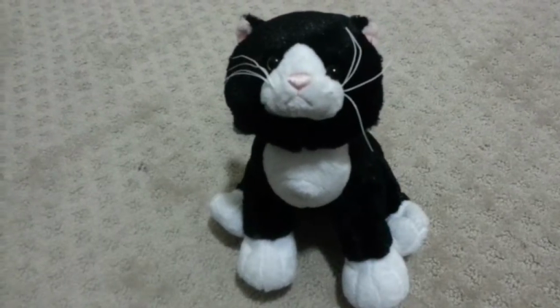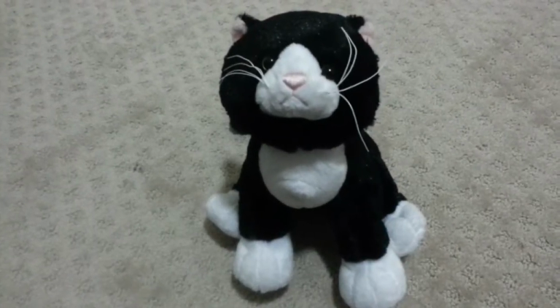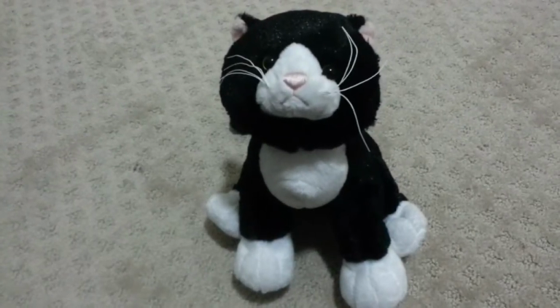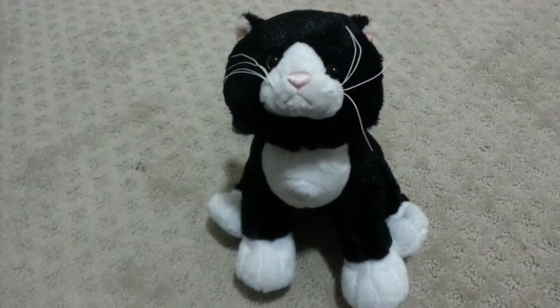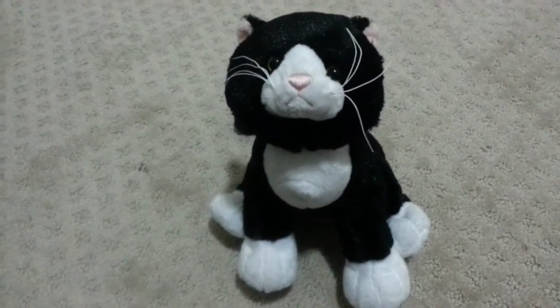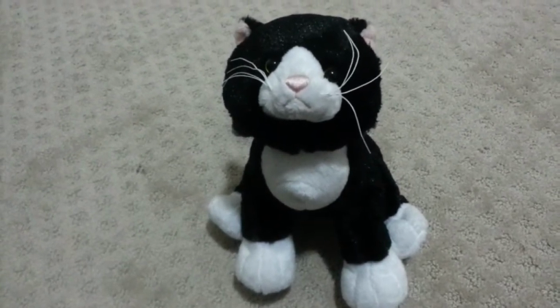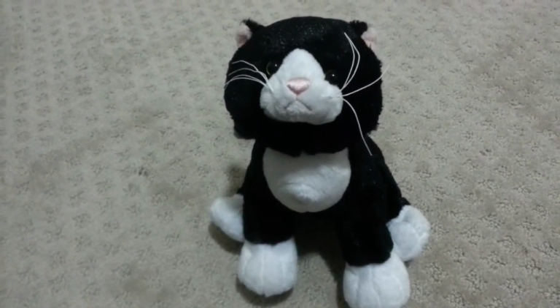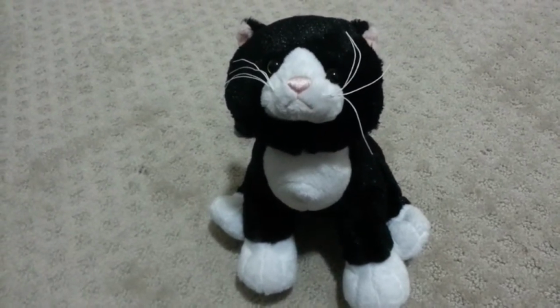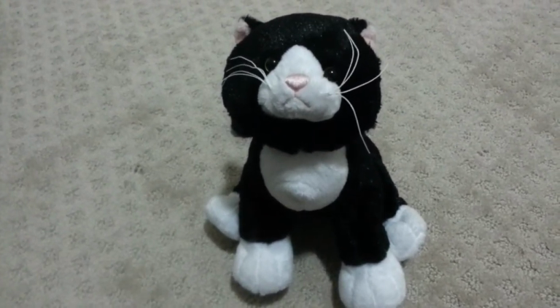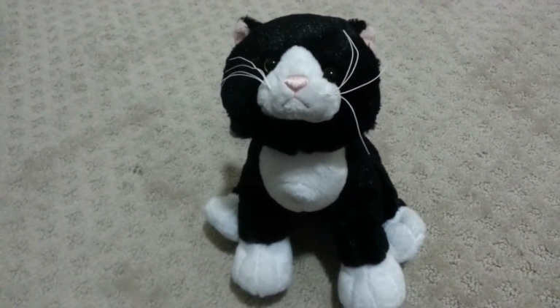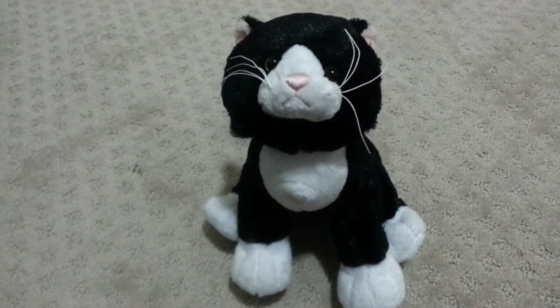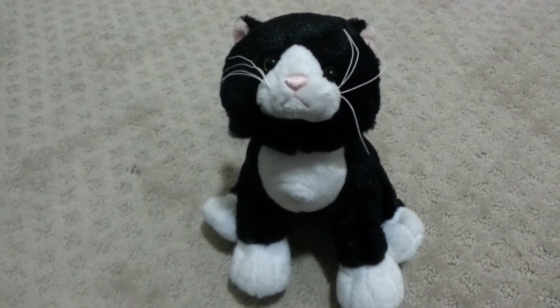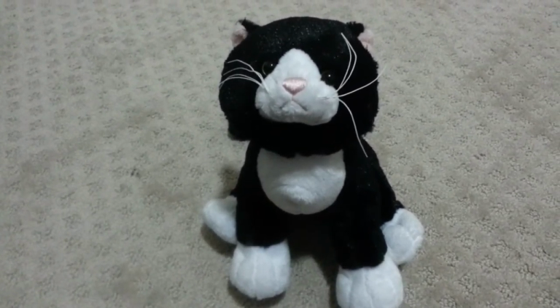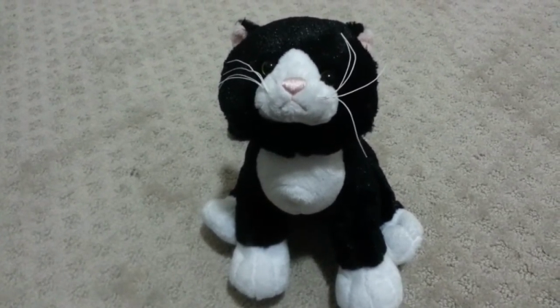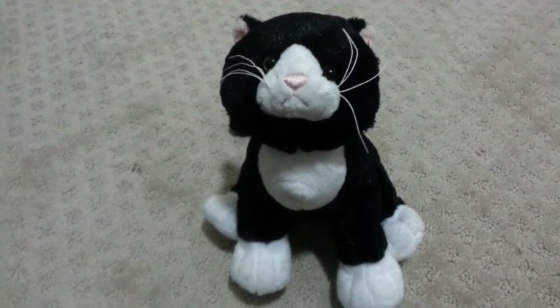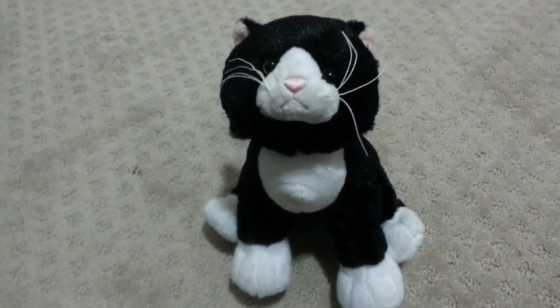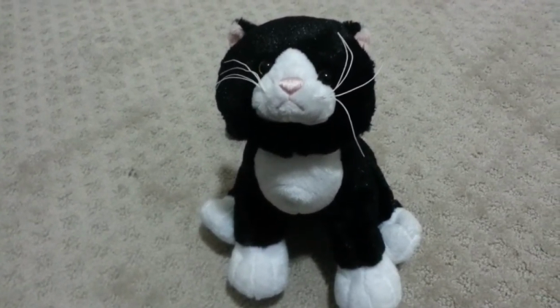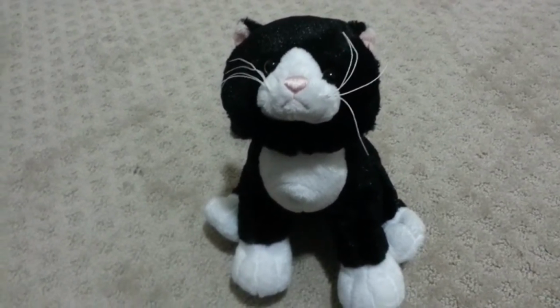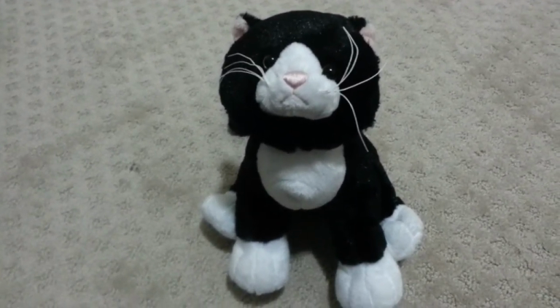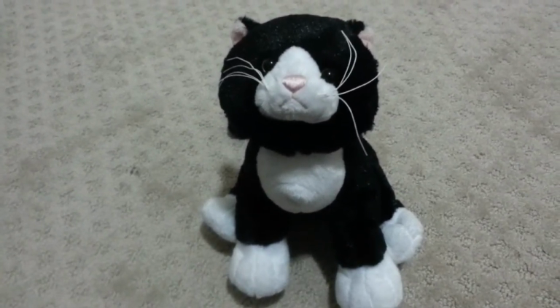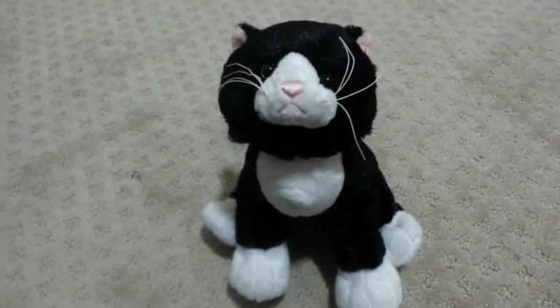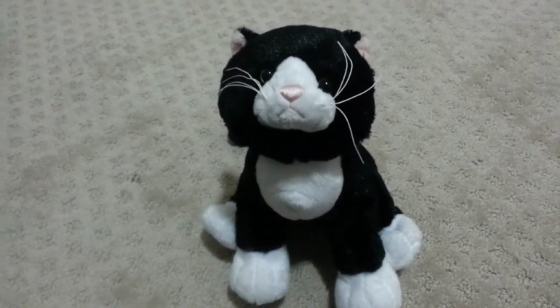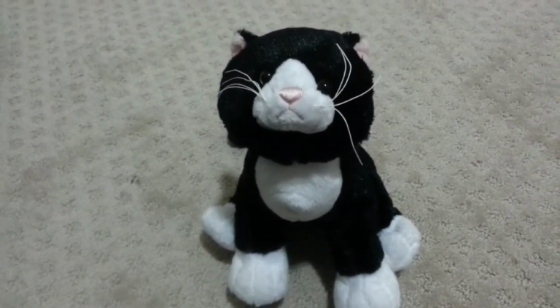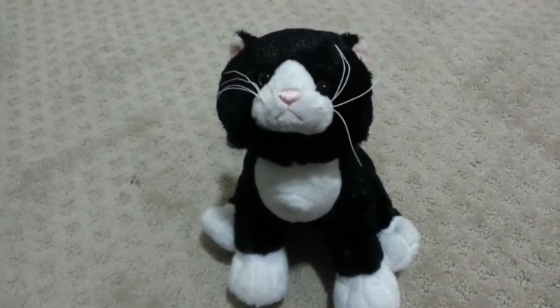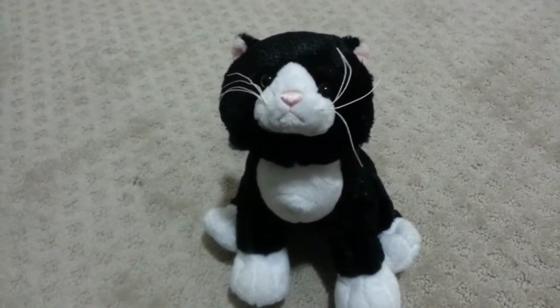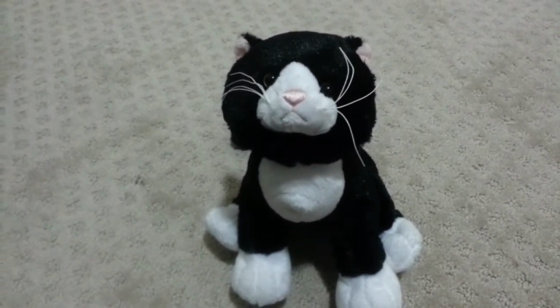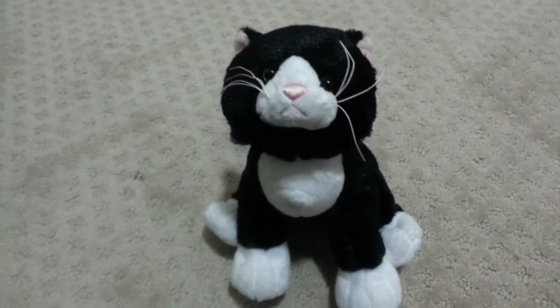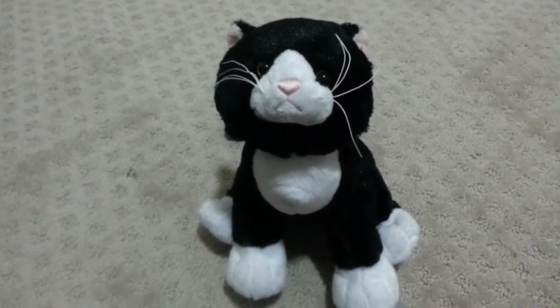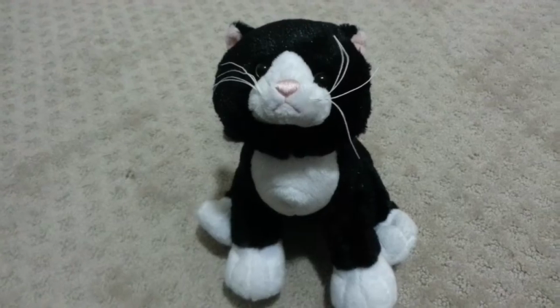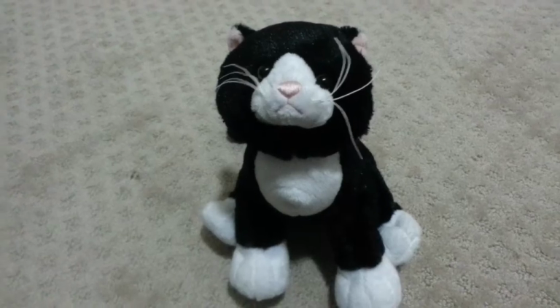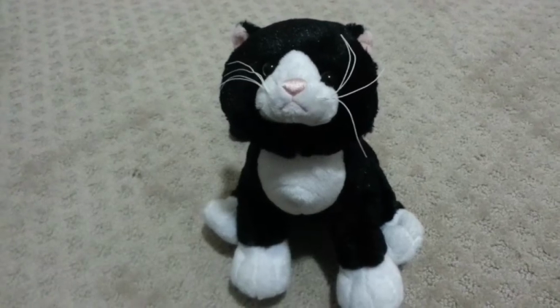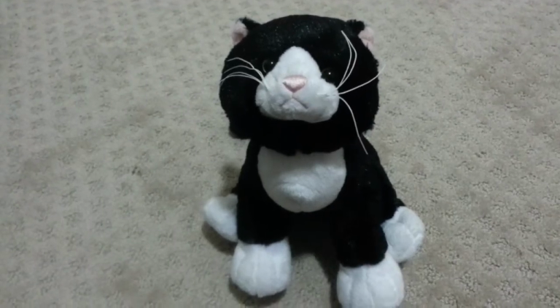Hey guys, this is Darkstar Webkinz and today I will be reviewing the Webkinz Tuxedo Cat.